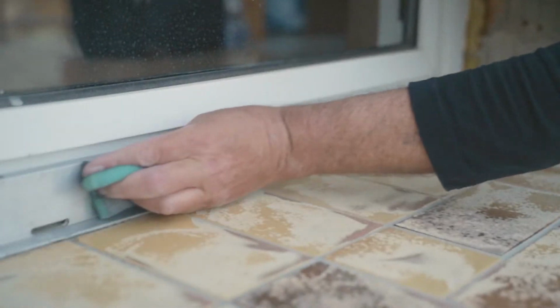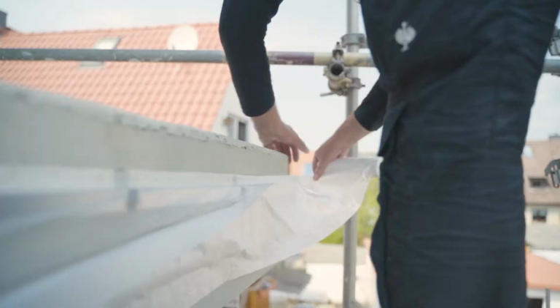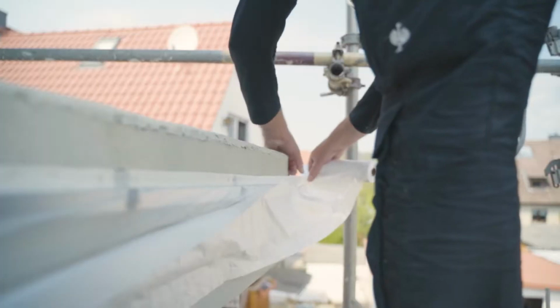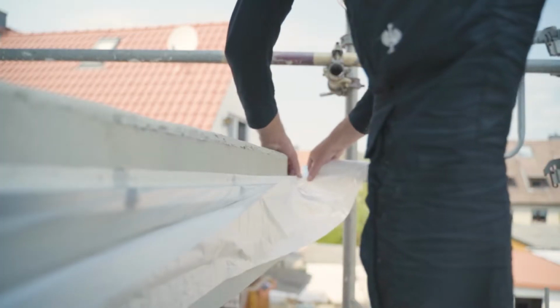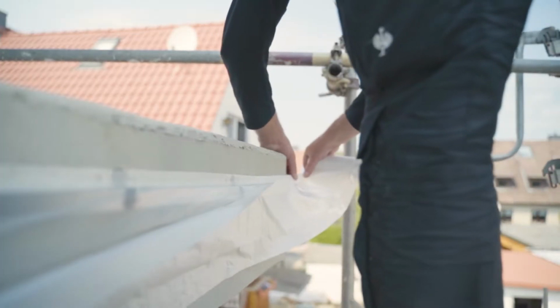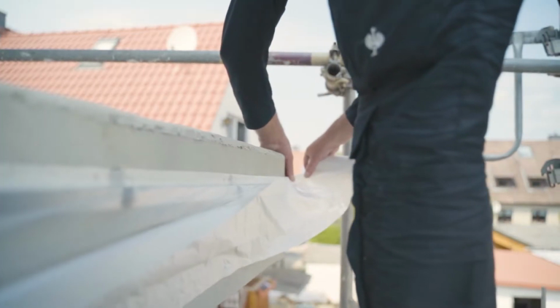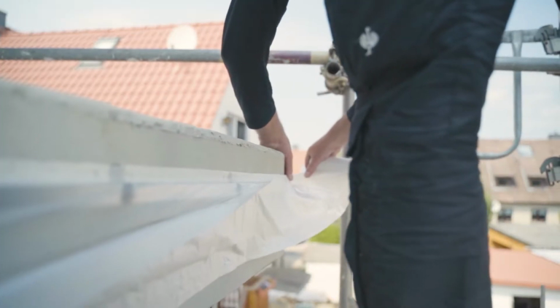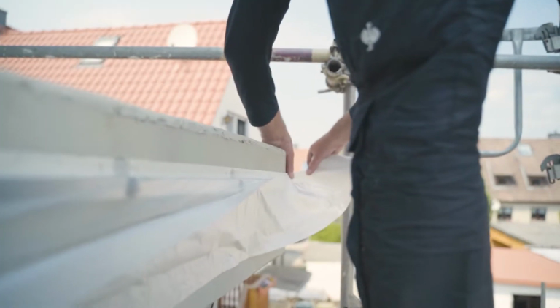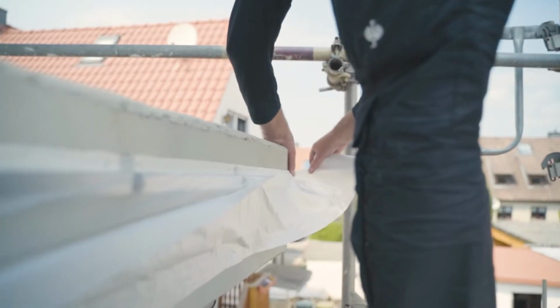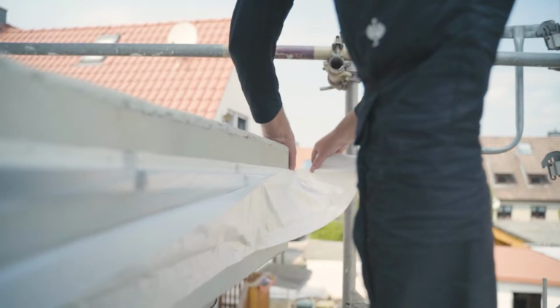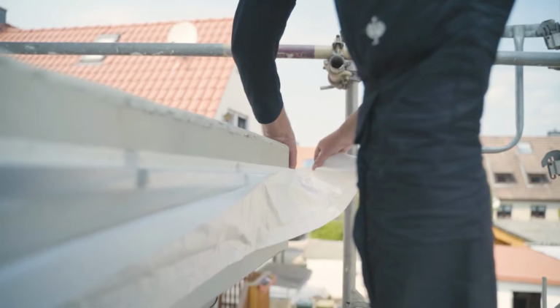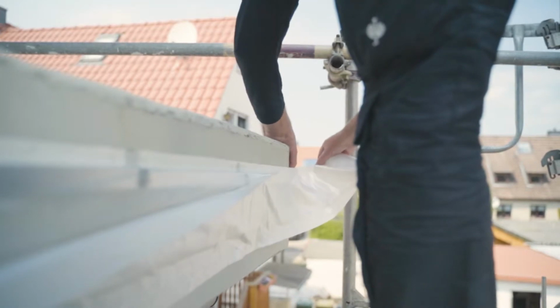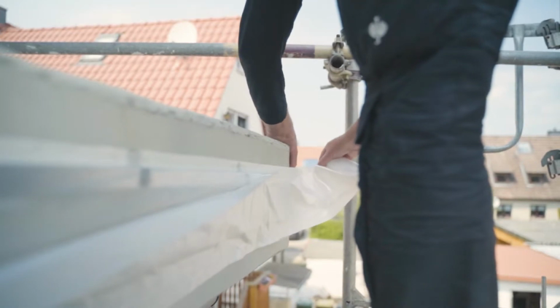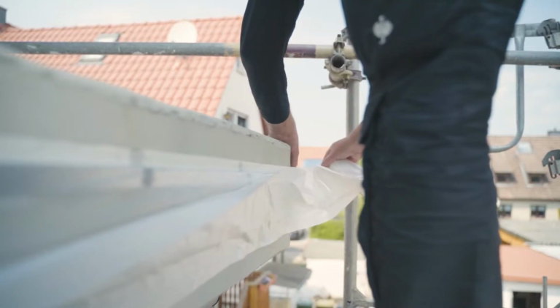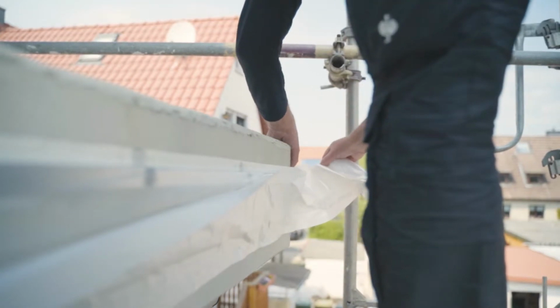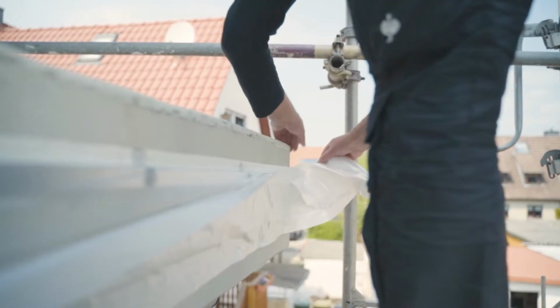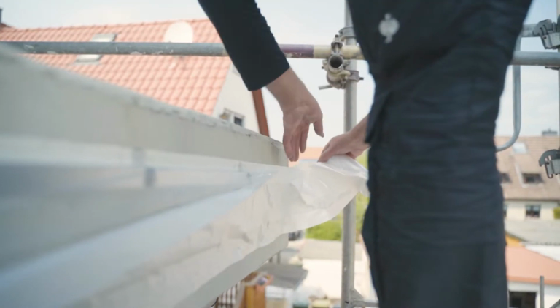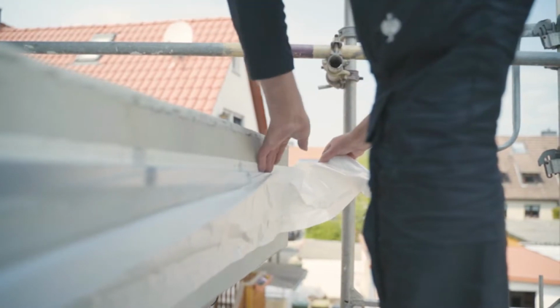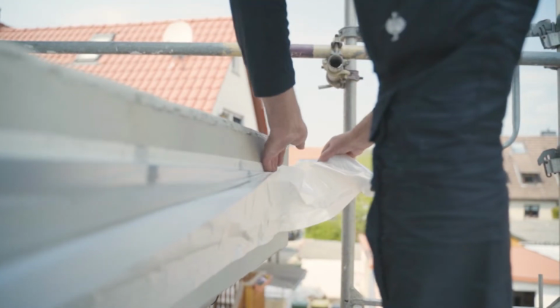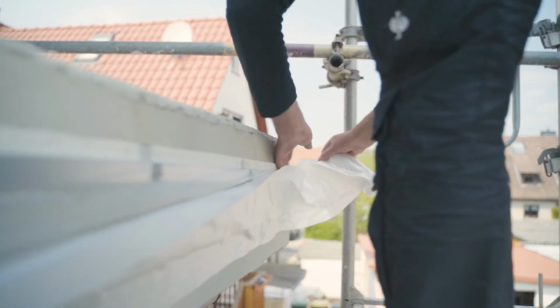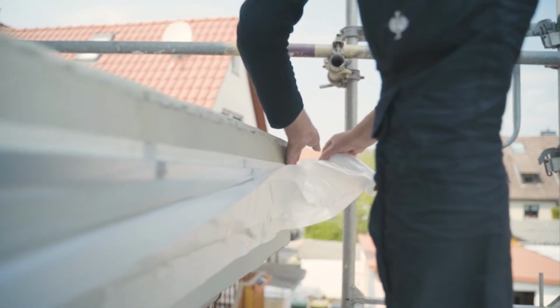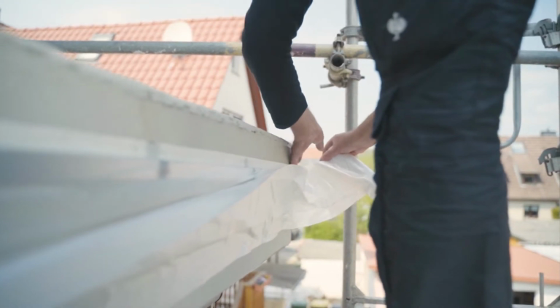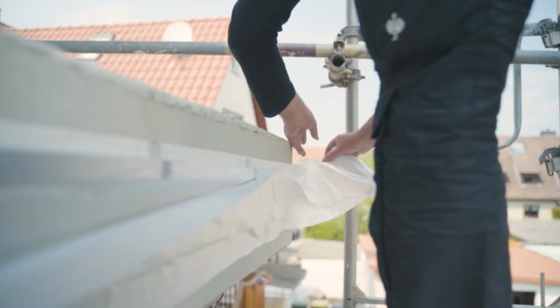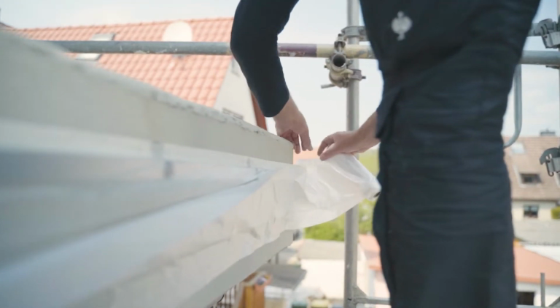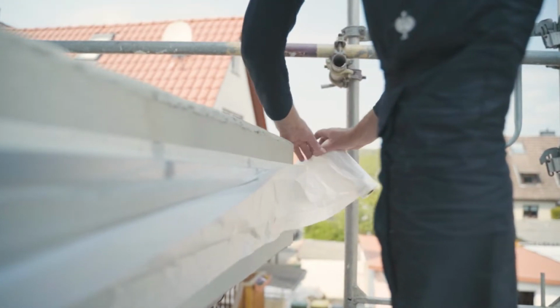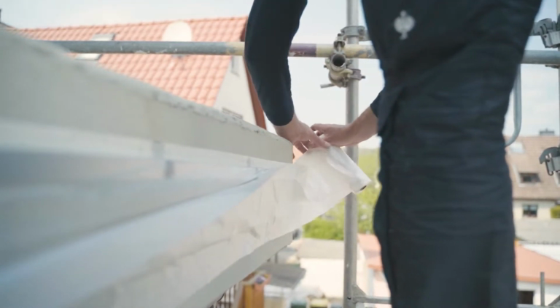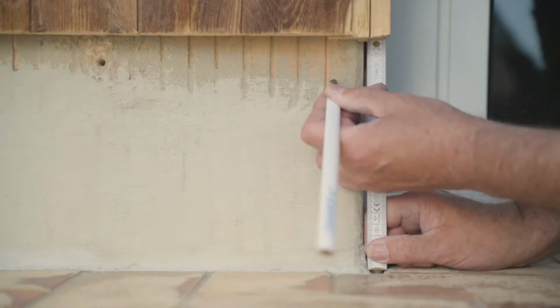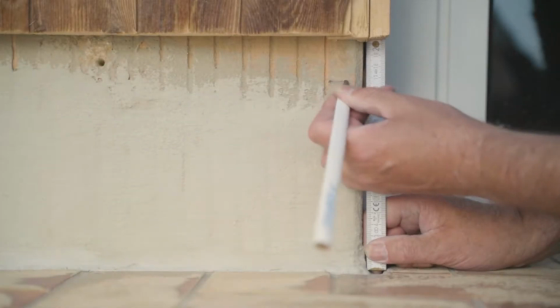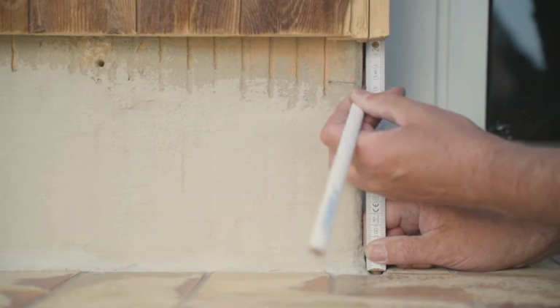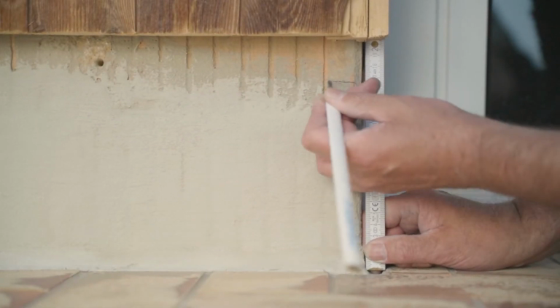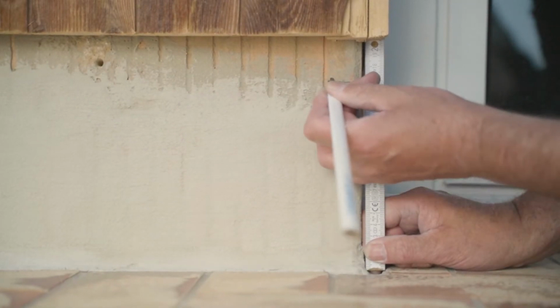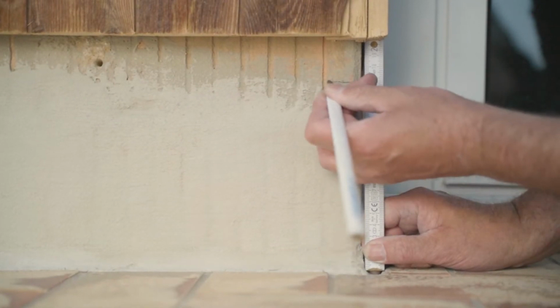Now mask off all surfaces that are not to be primed, and clearly mark the area to be coated.